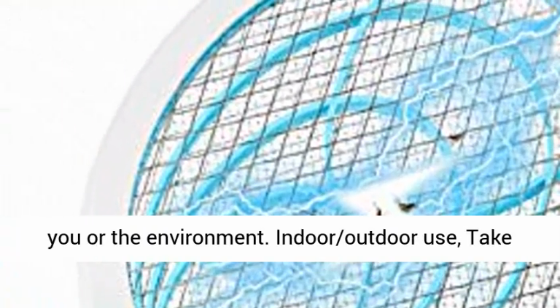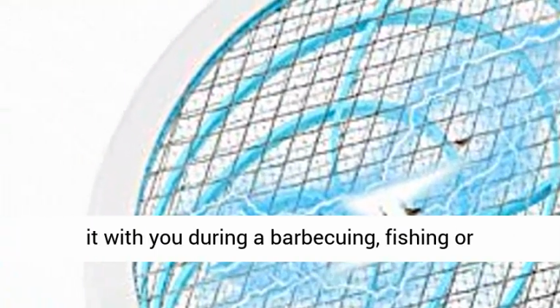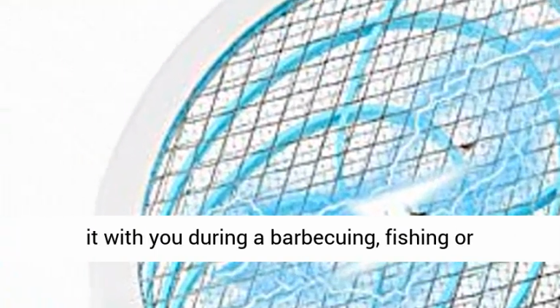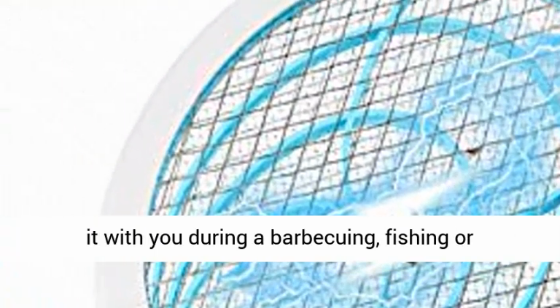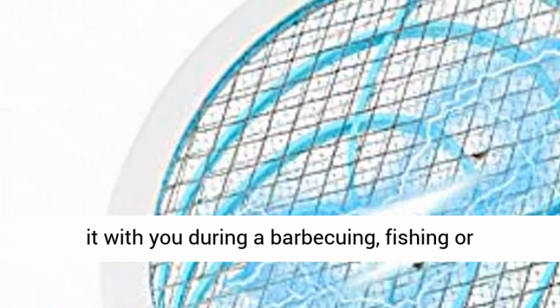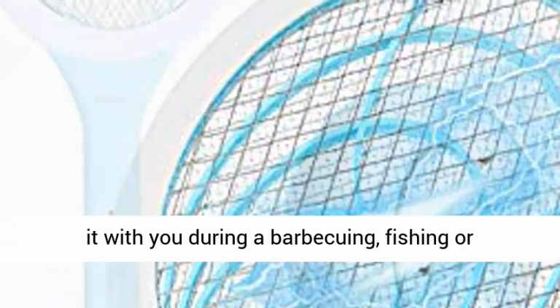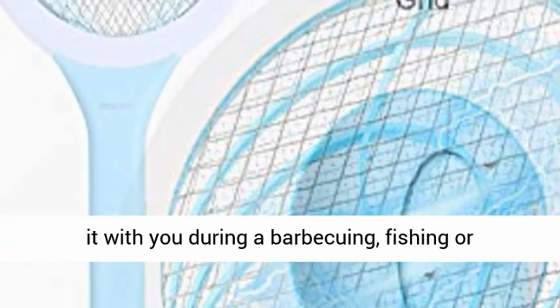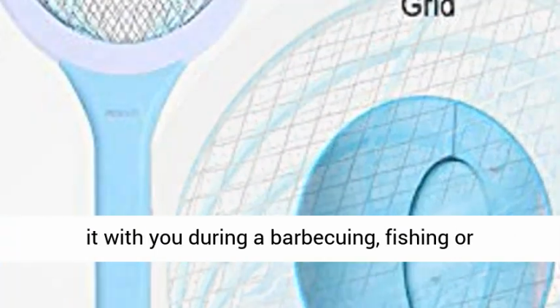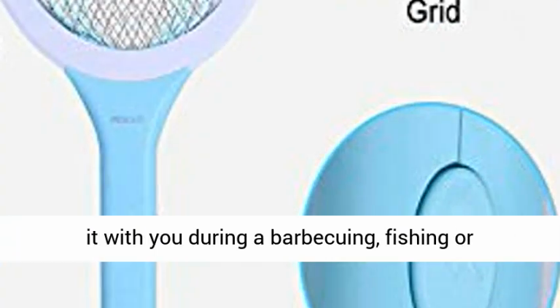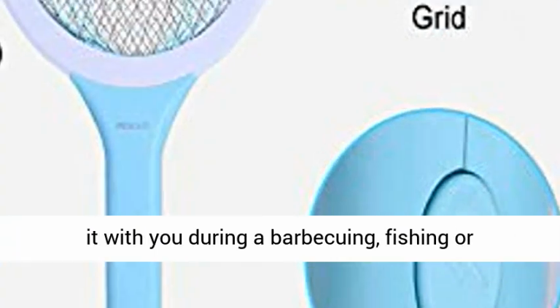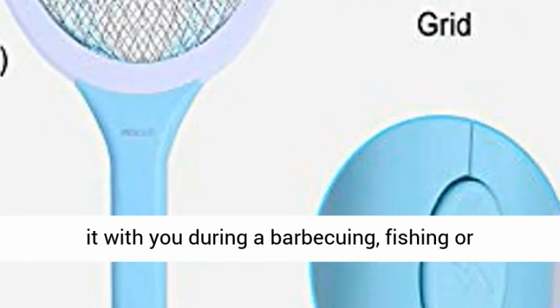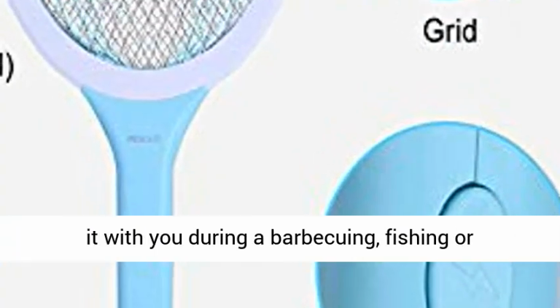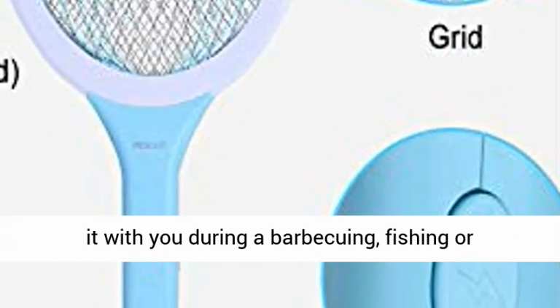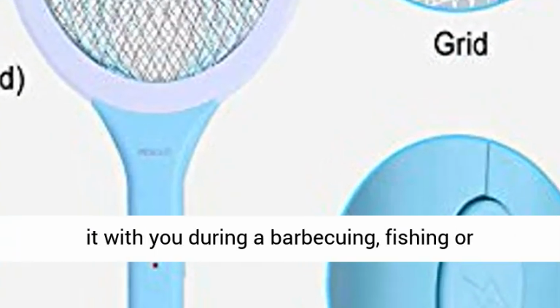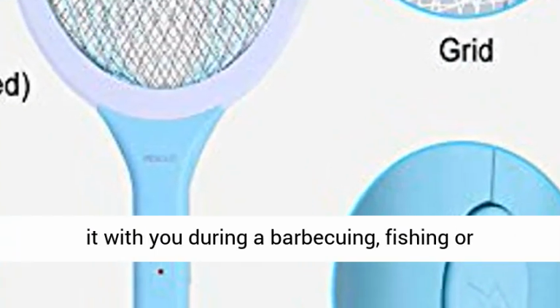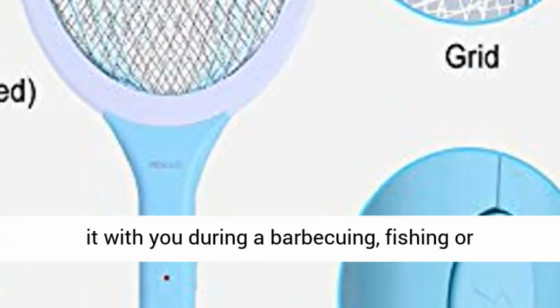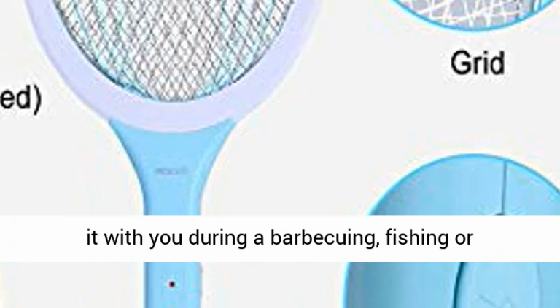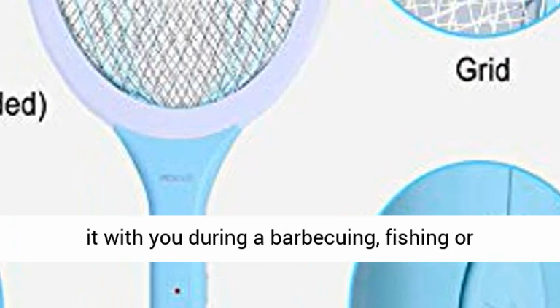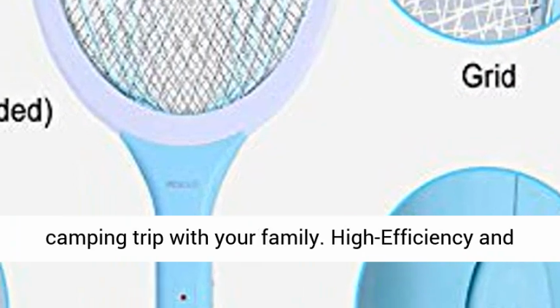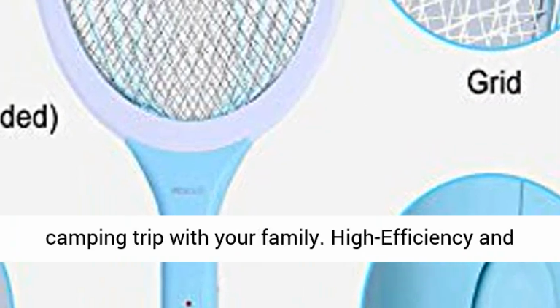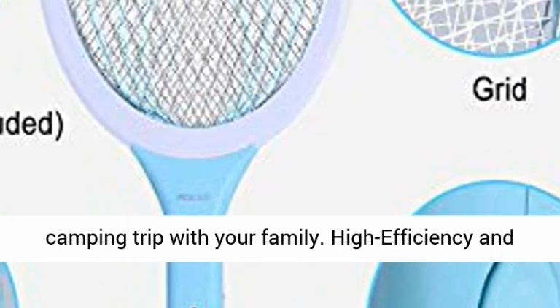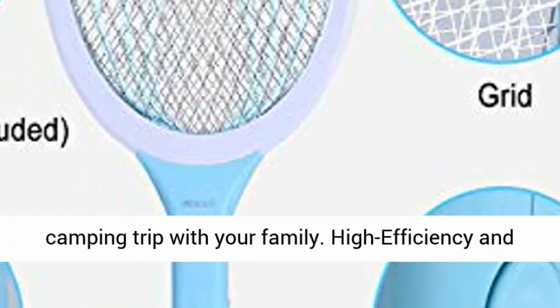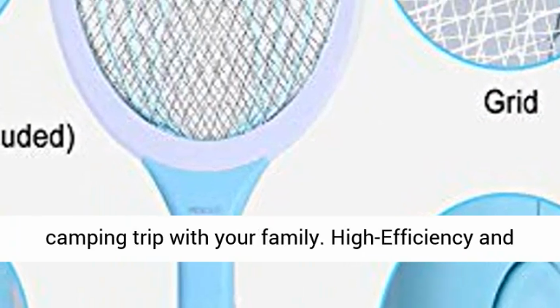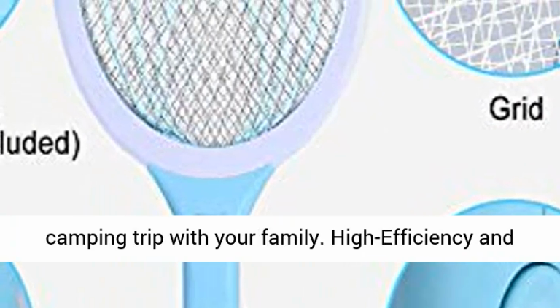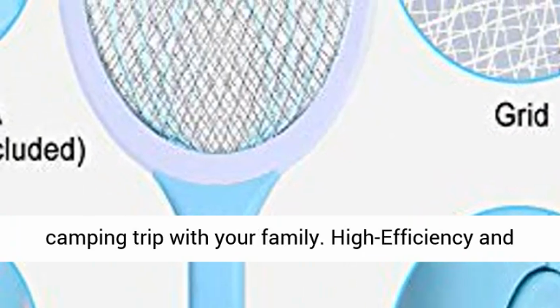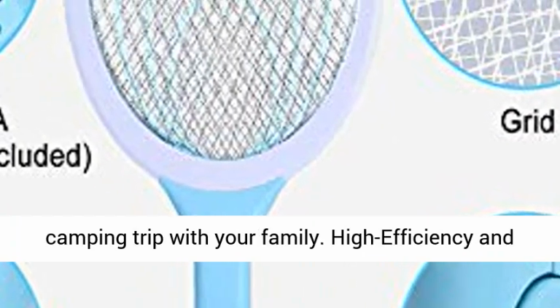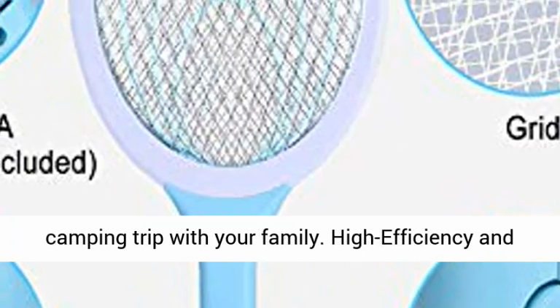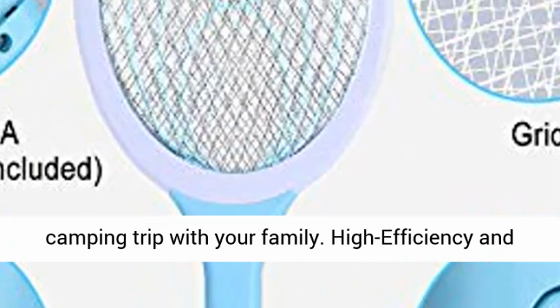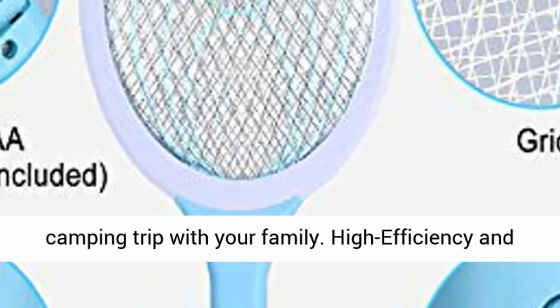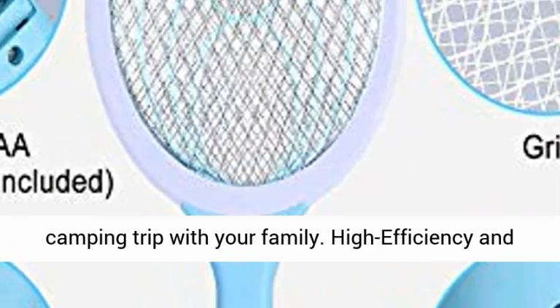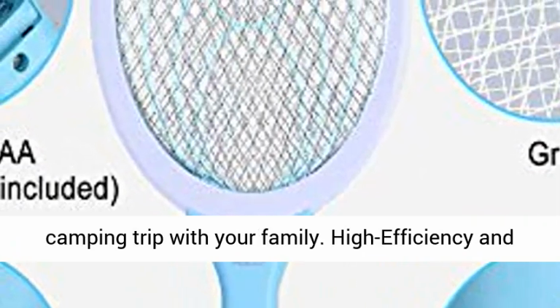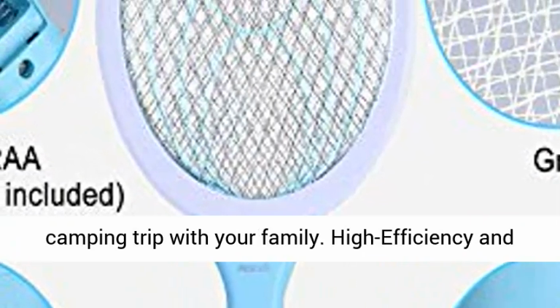Indoor and outdoor use — take it with you during a barbecue, fishing, or camping trip with your family.